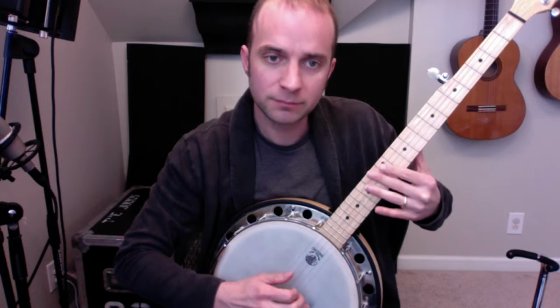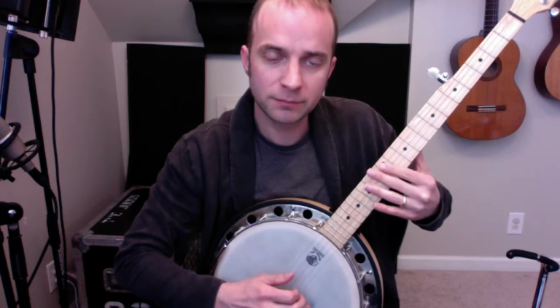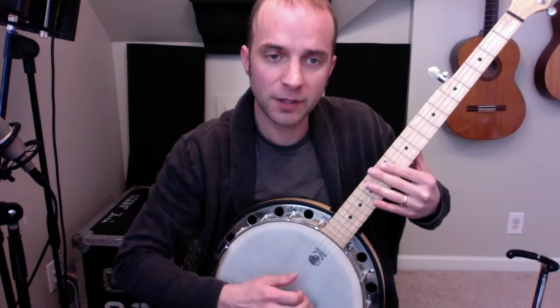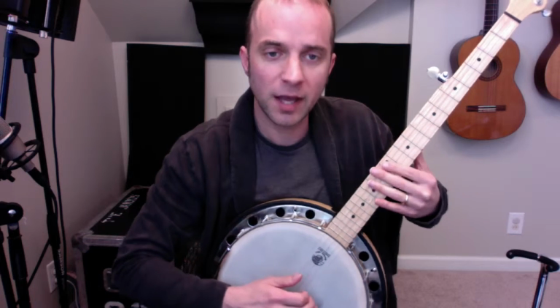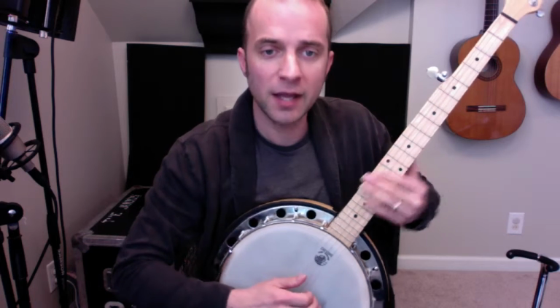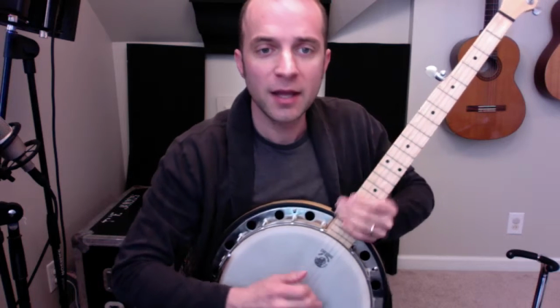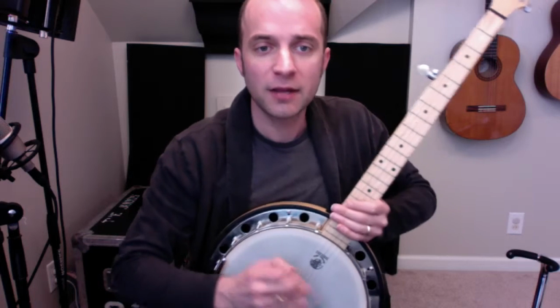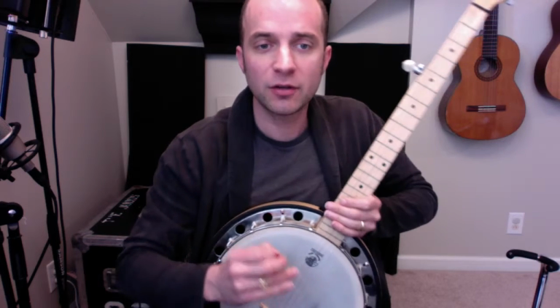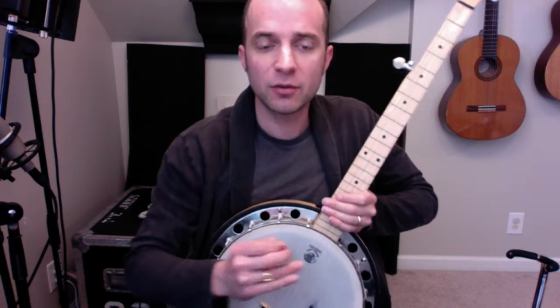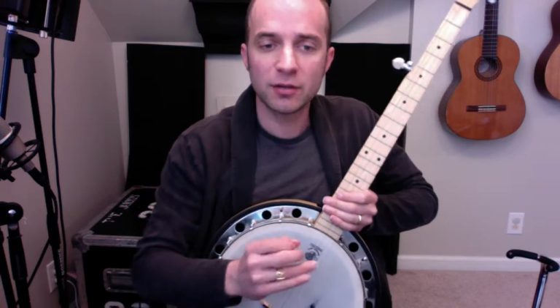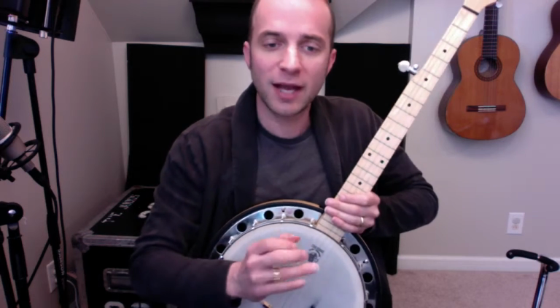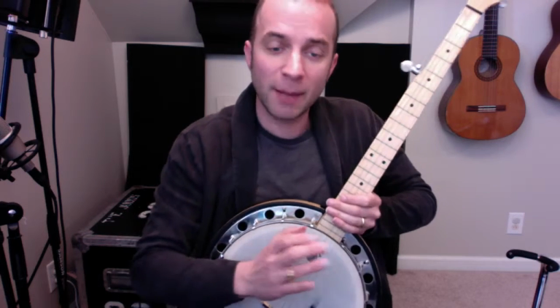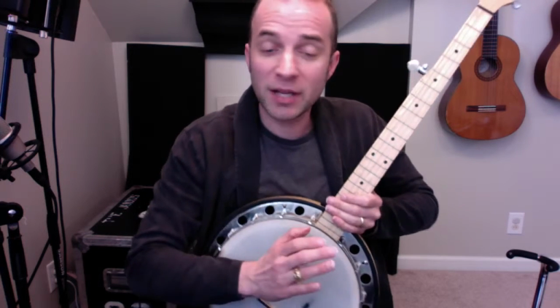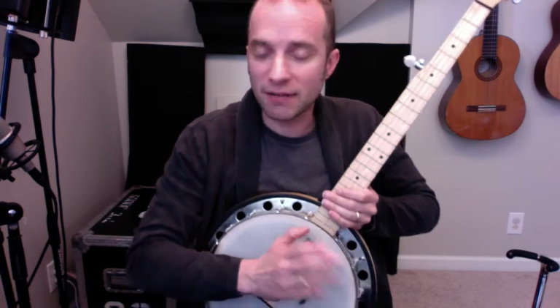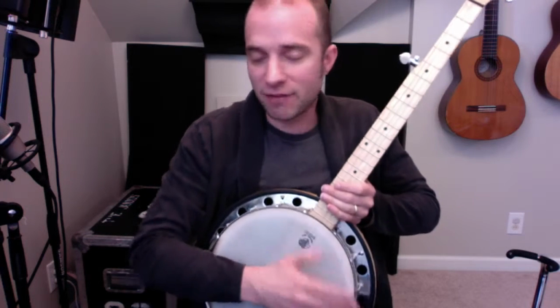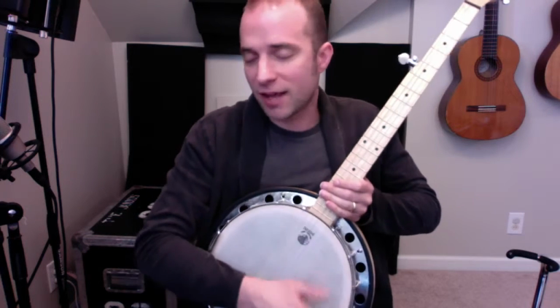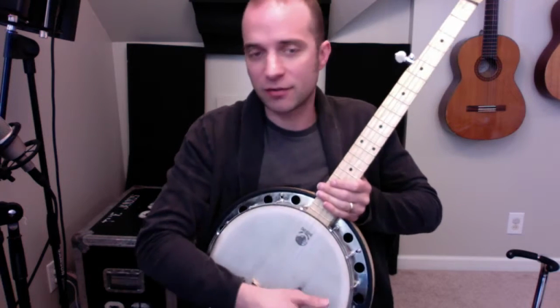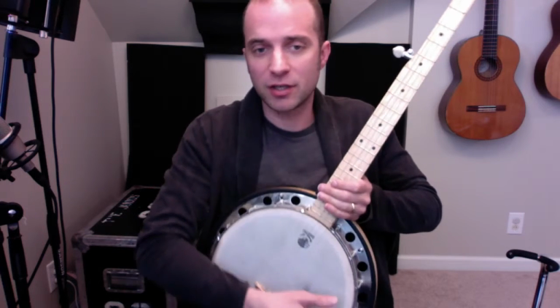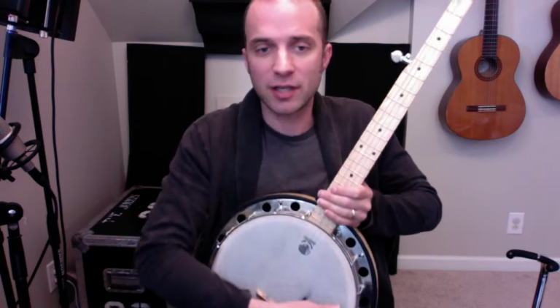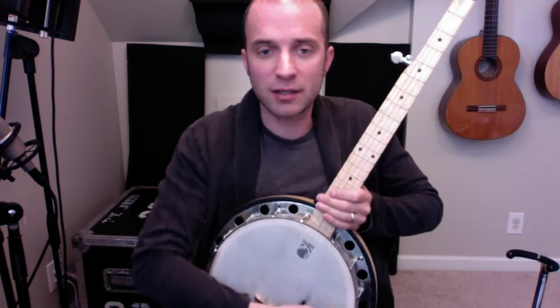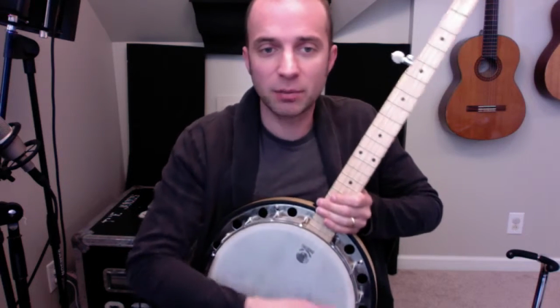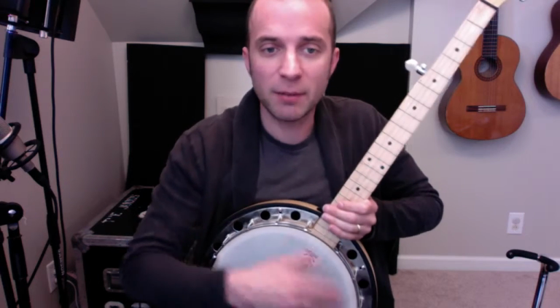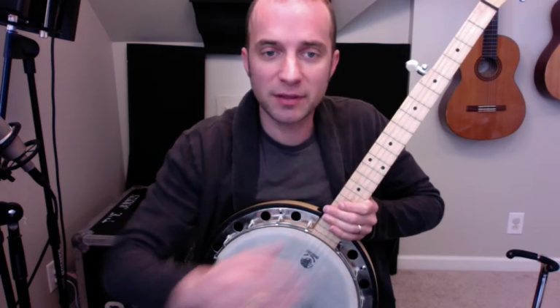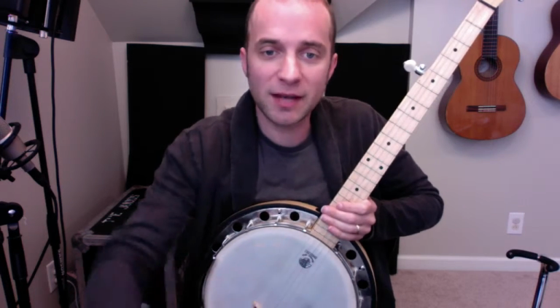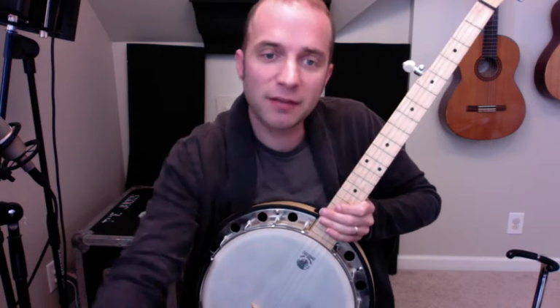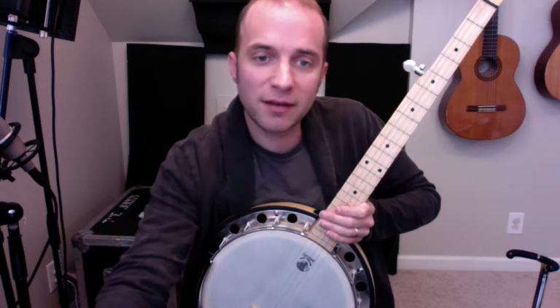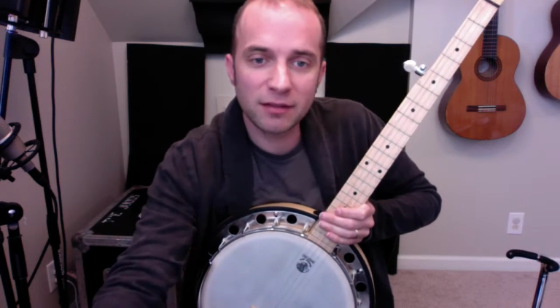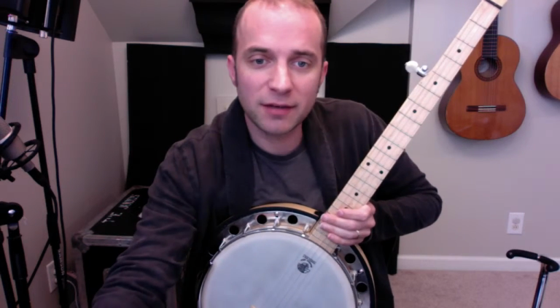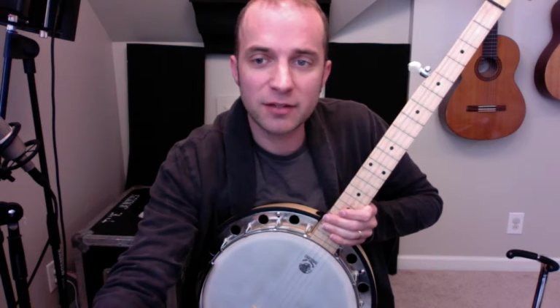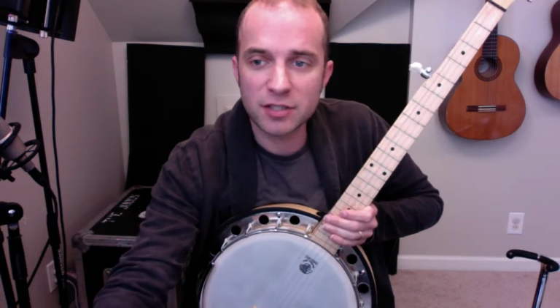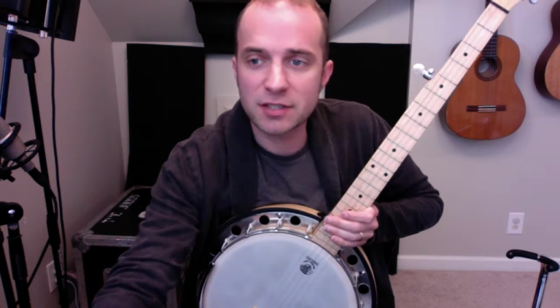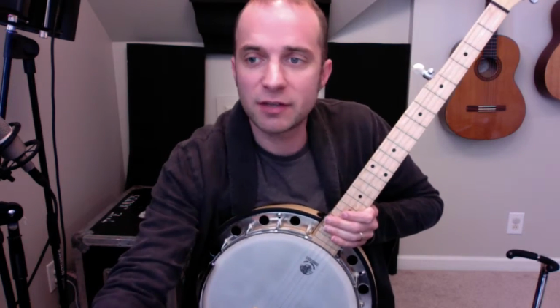So I'm playing it faster than you need to play, but that's the gist of it.